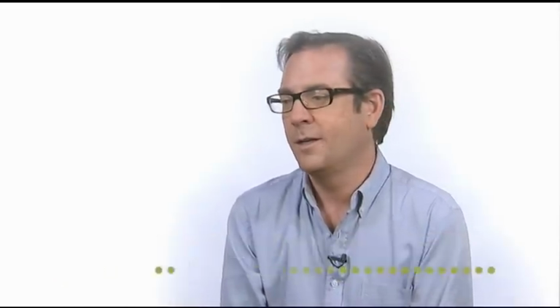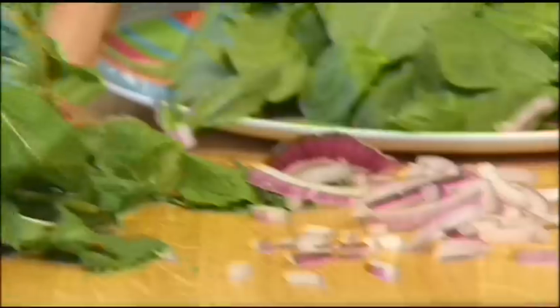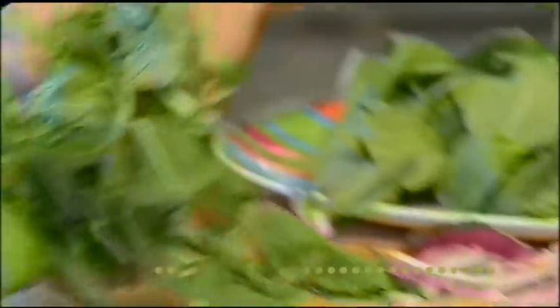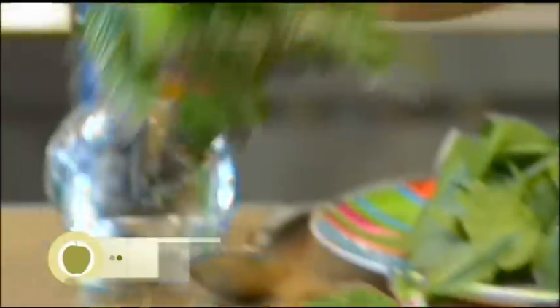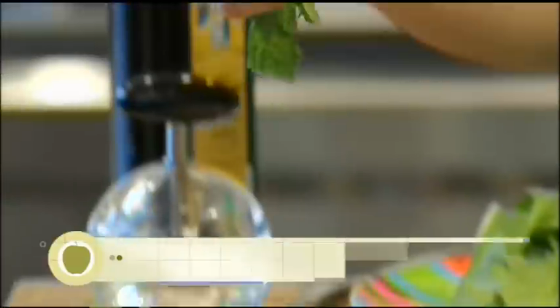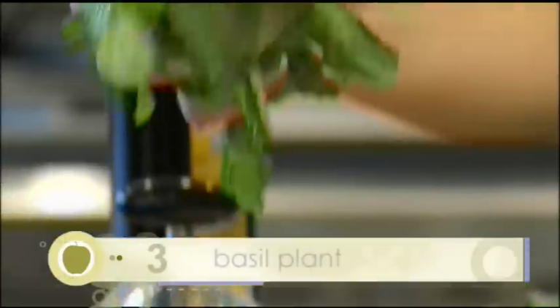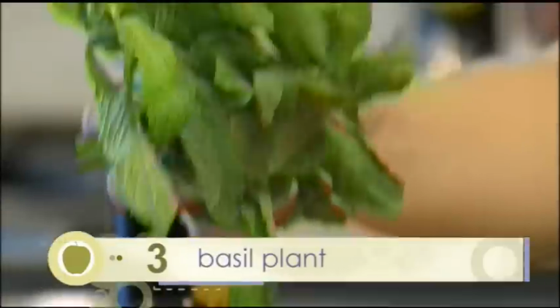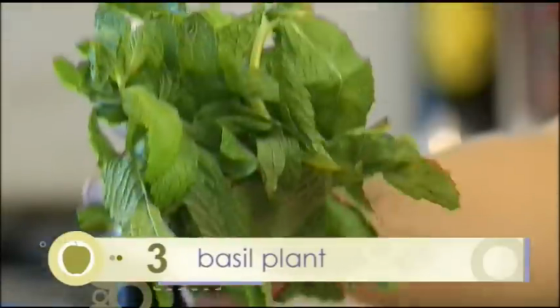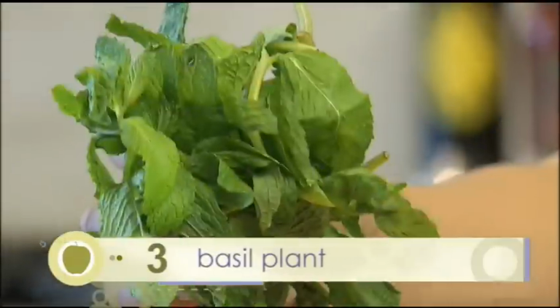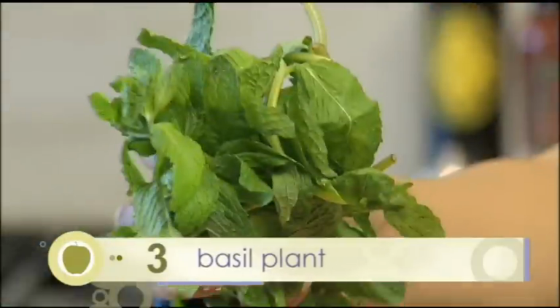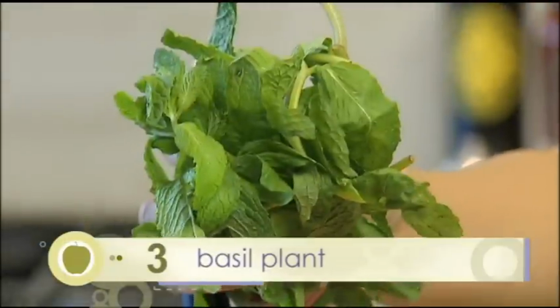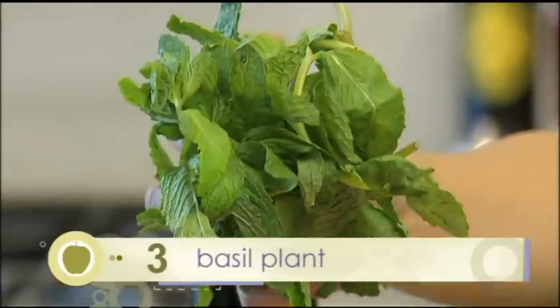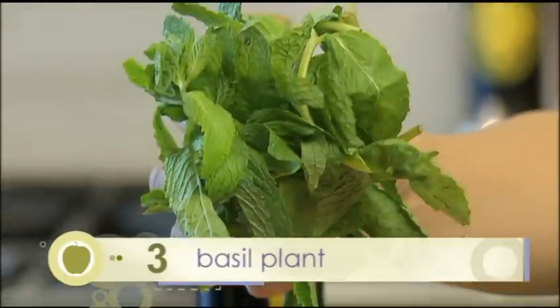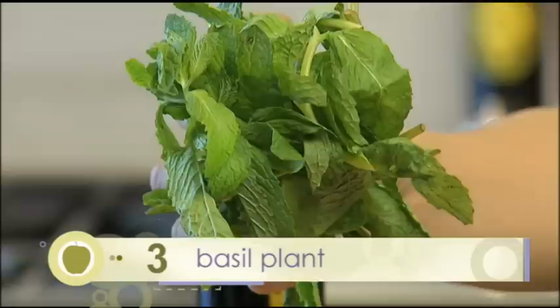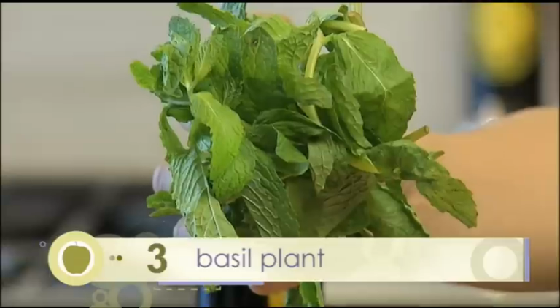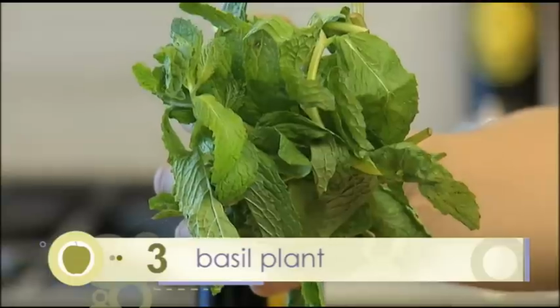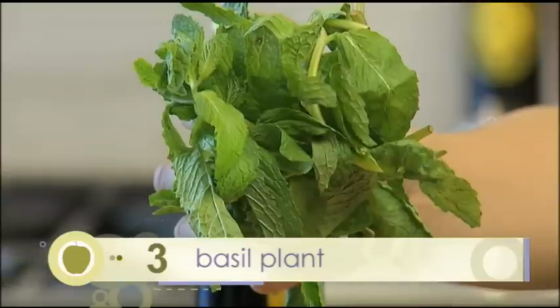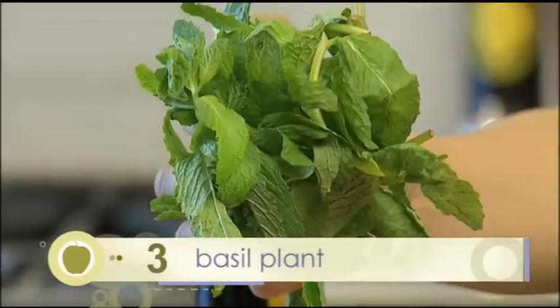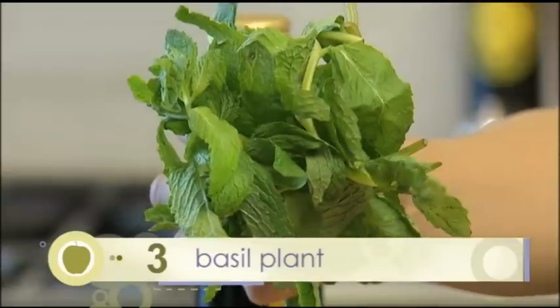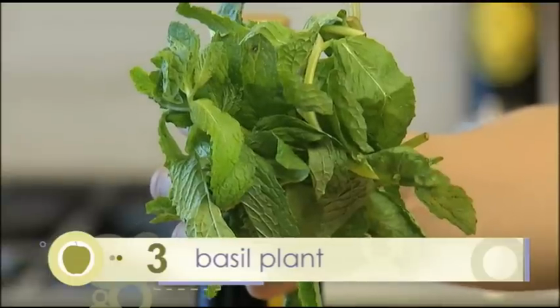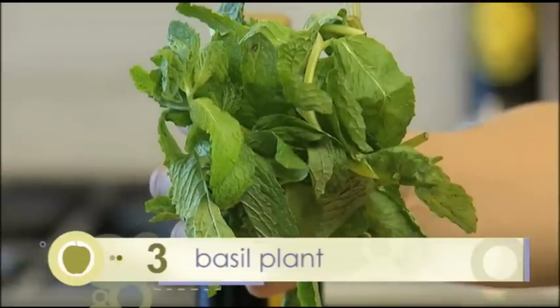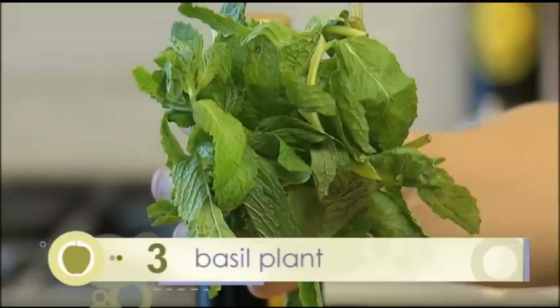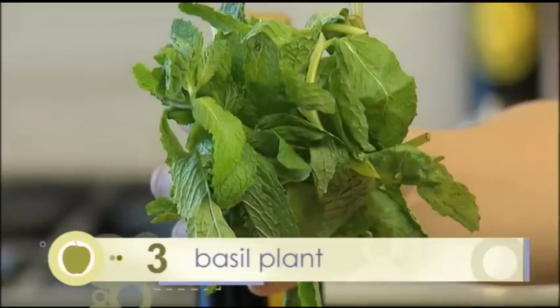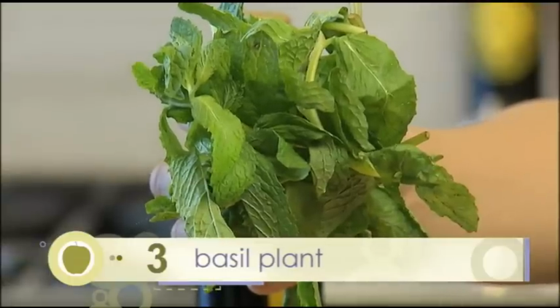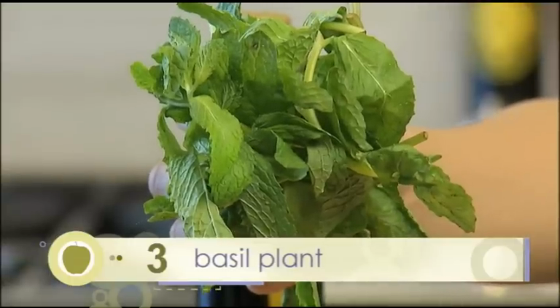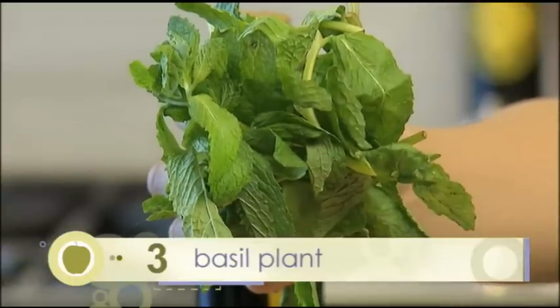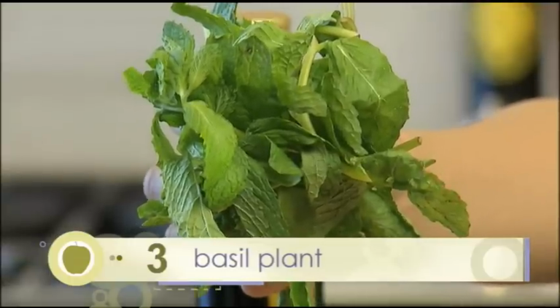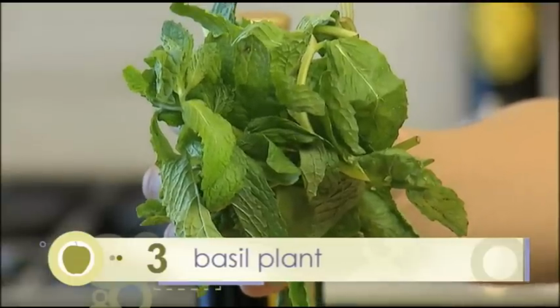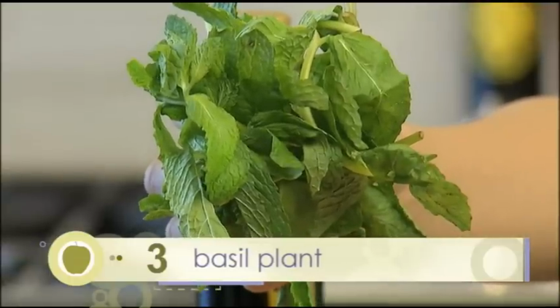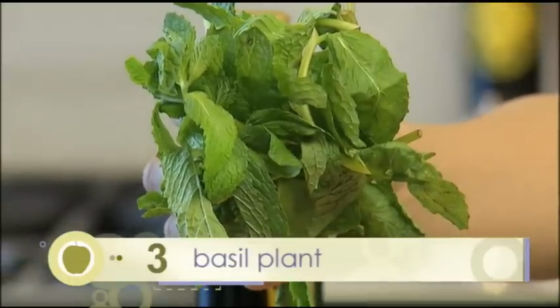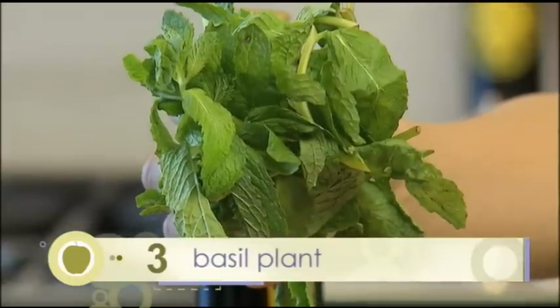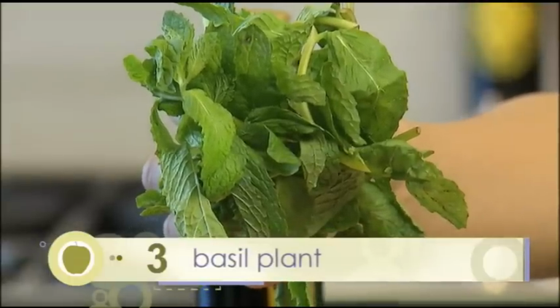I personally really like to have a basil plant growing in my house because I love basil and it's really easy to grow.